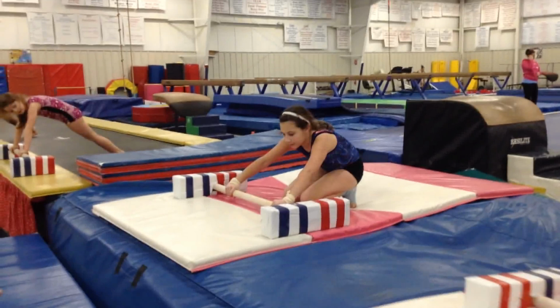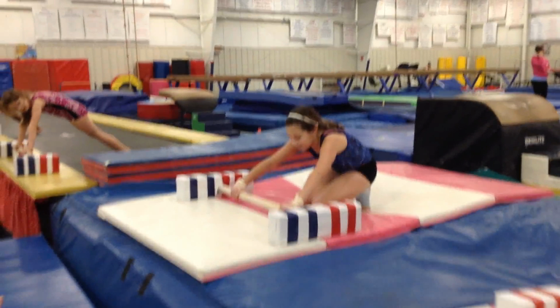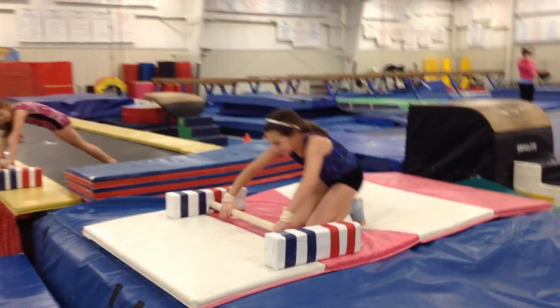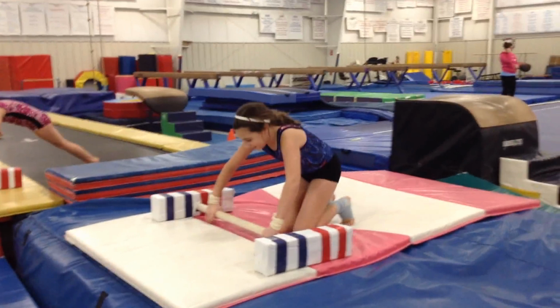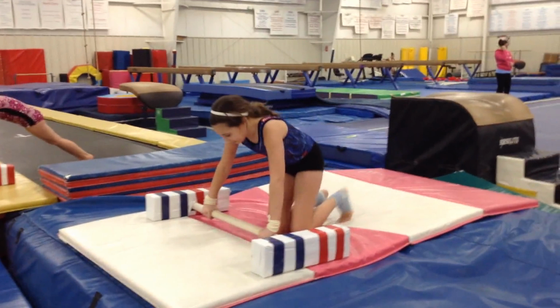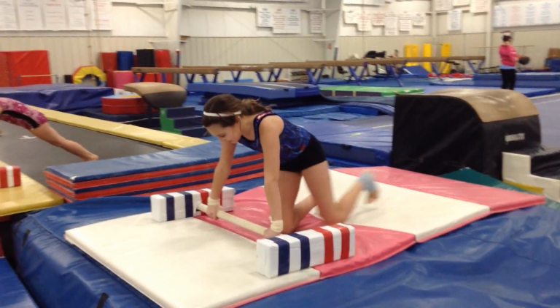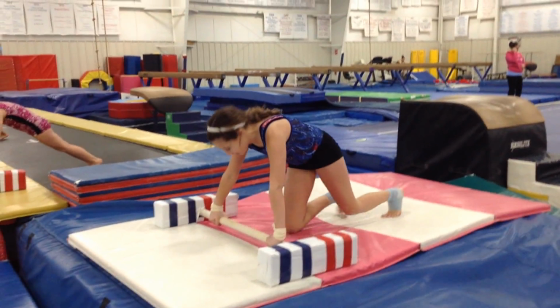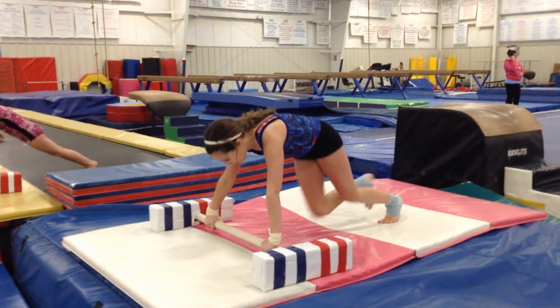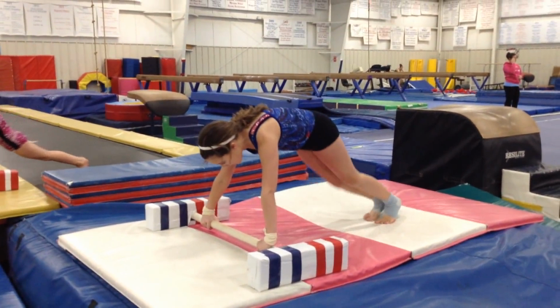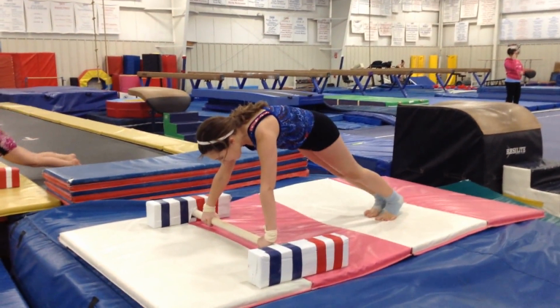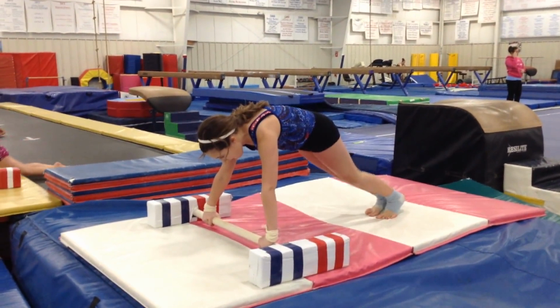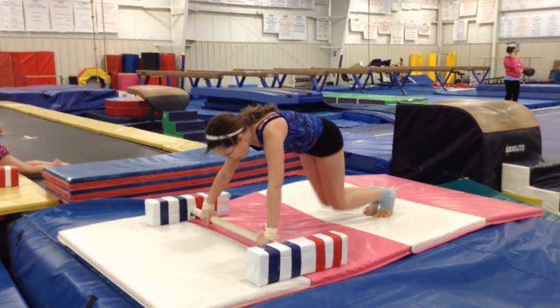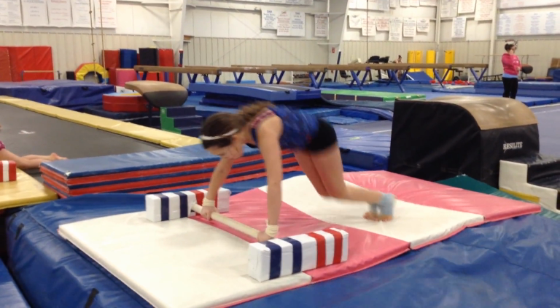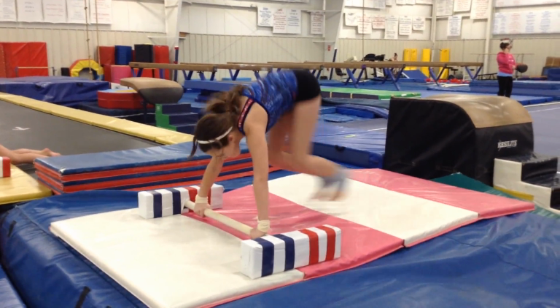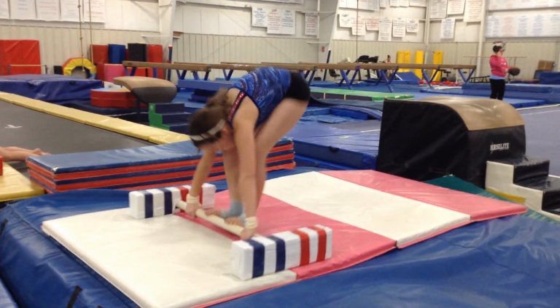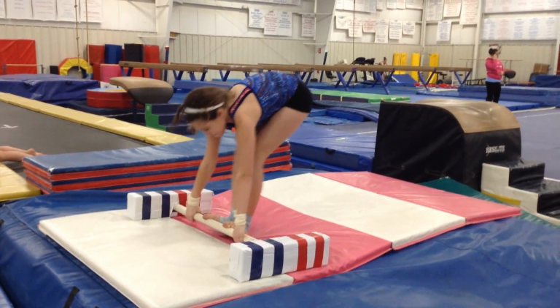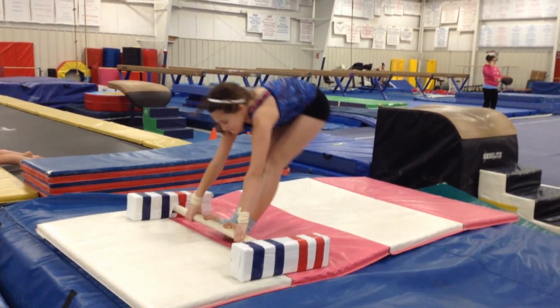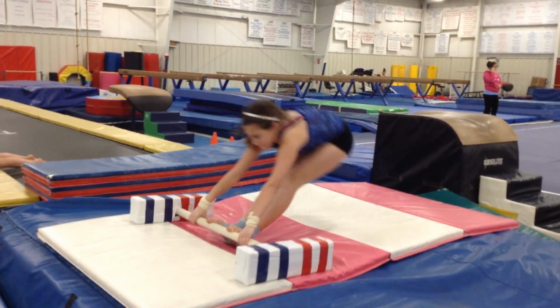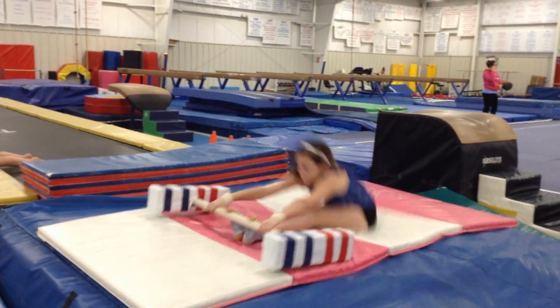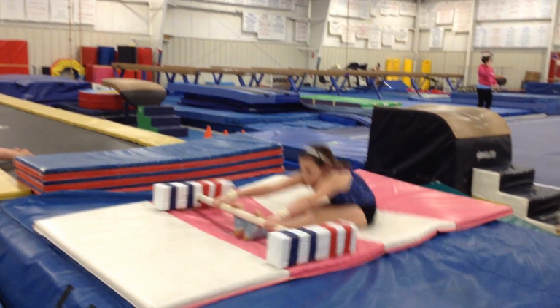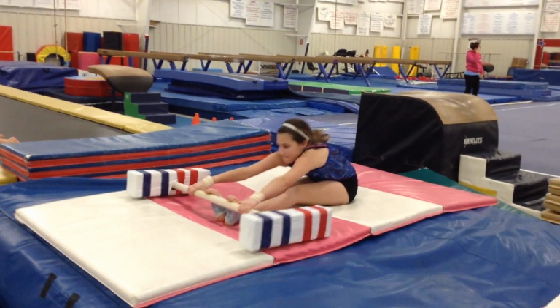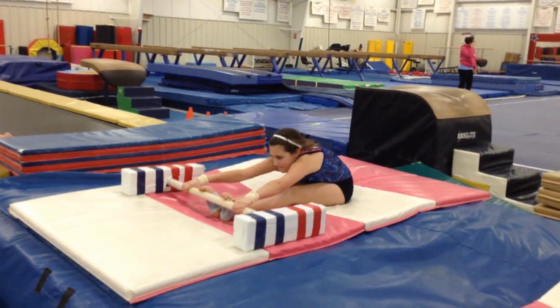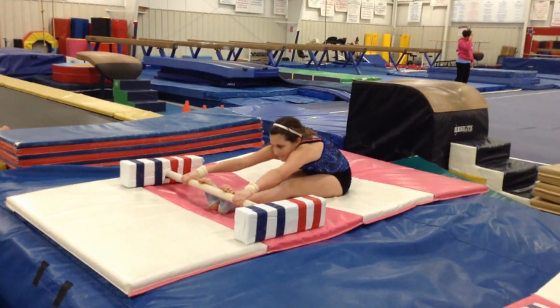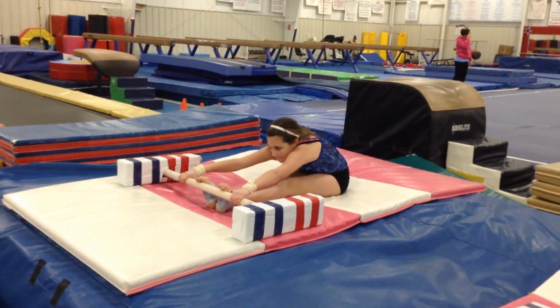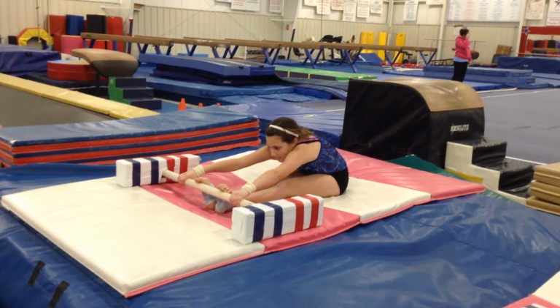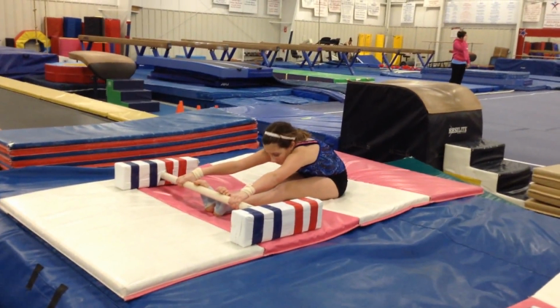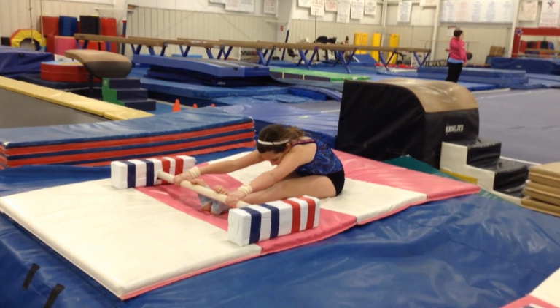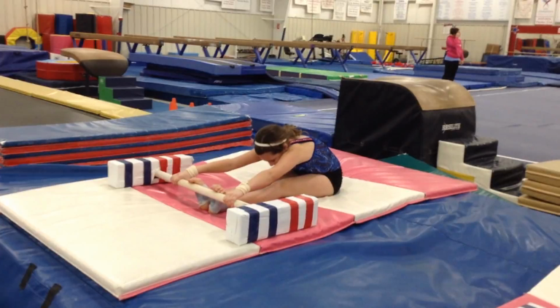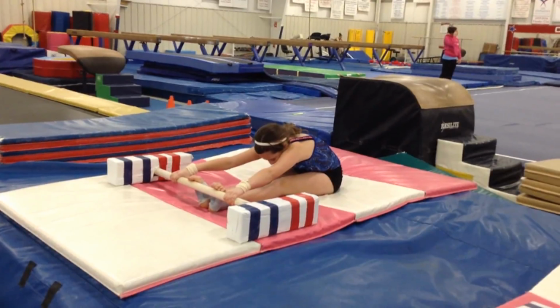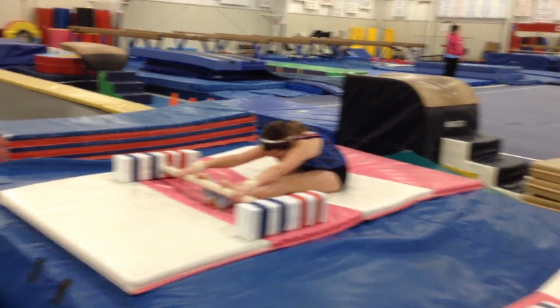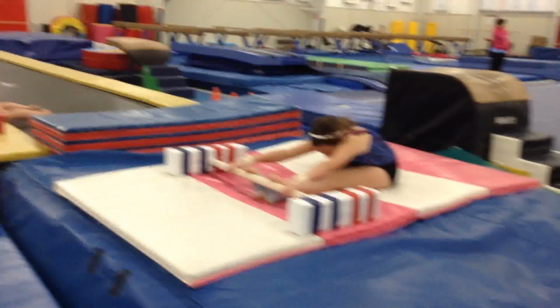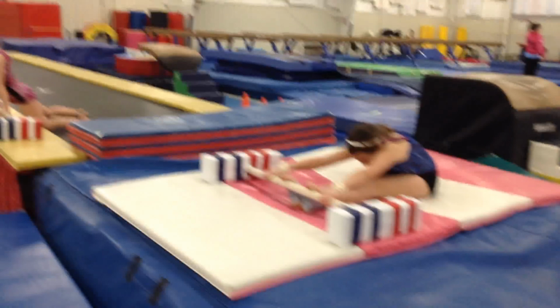Push up, tuck, pike, fall. Head in. Look at your knees. Very nice.